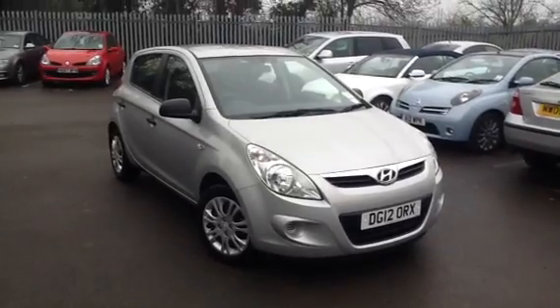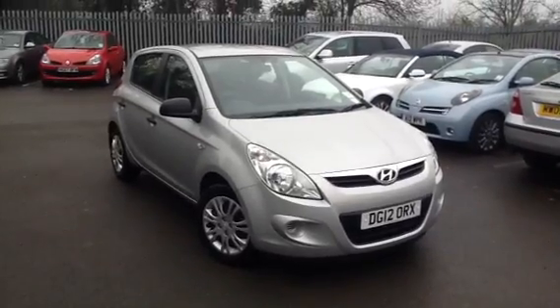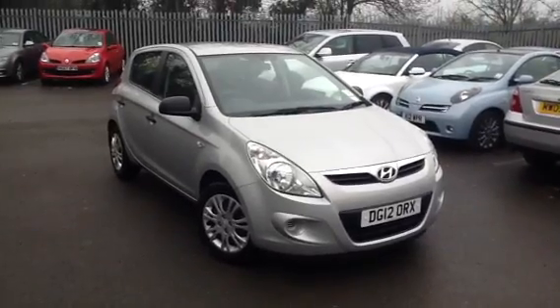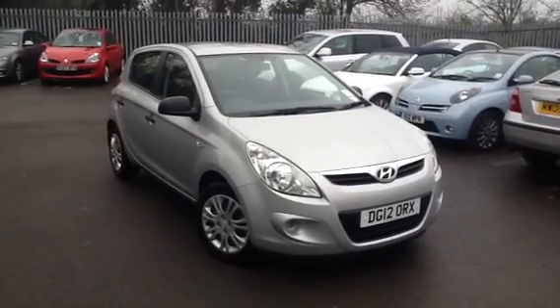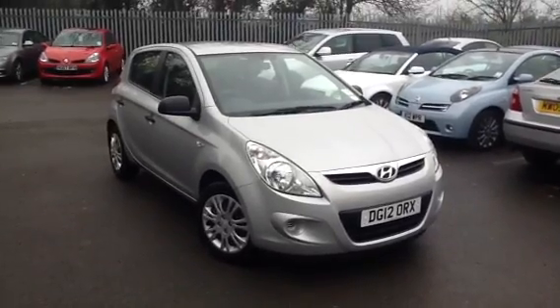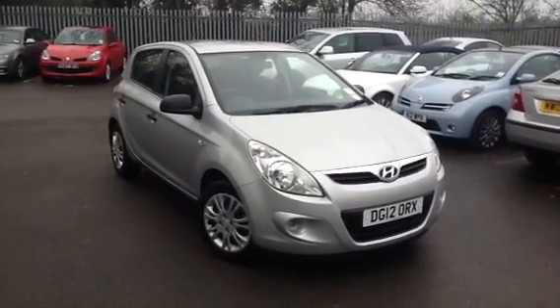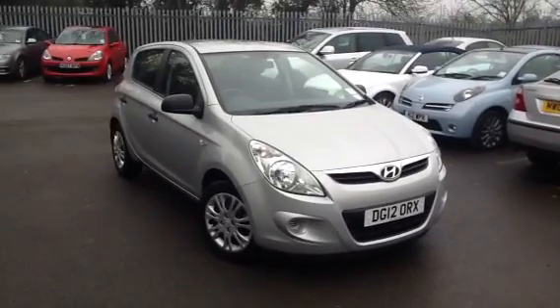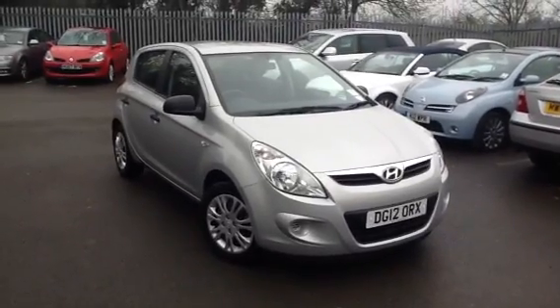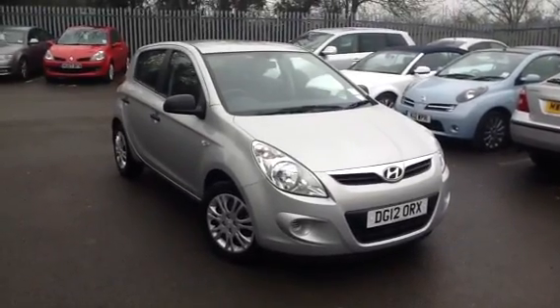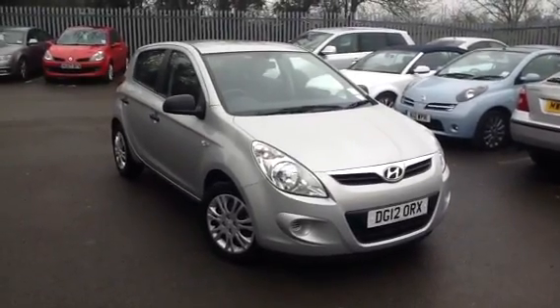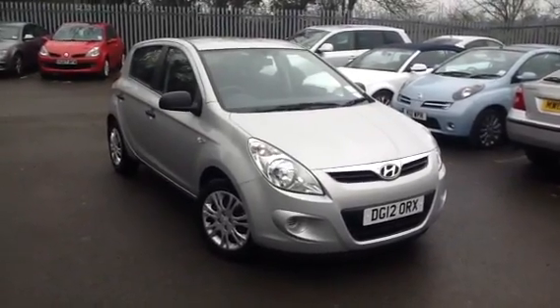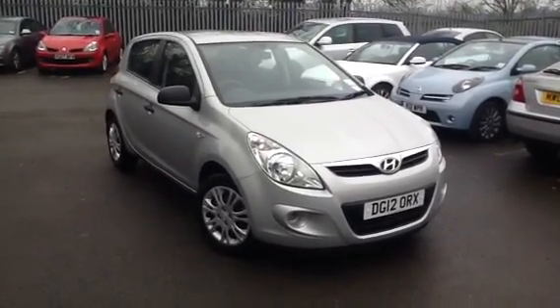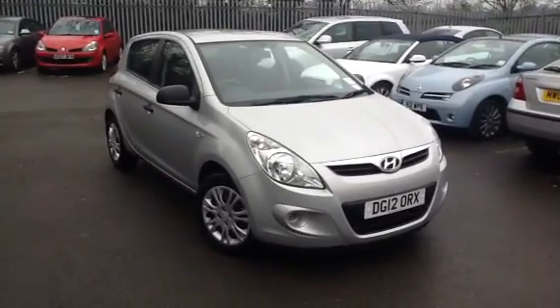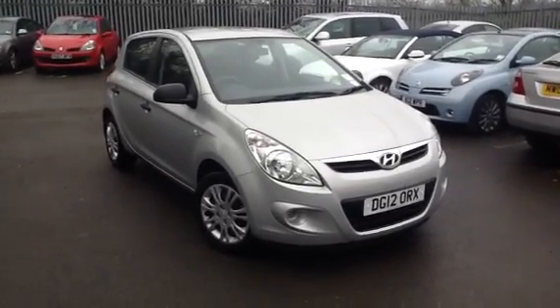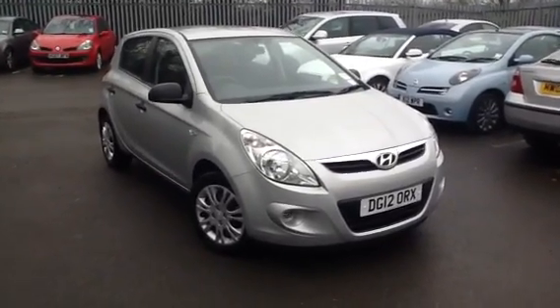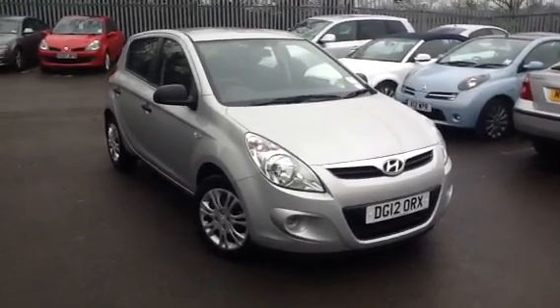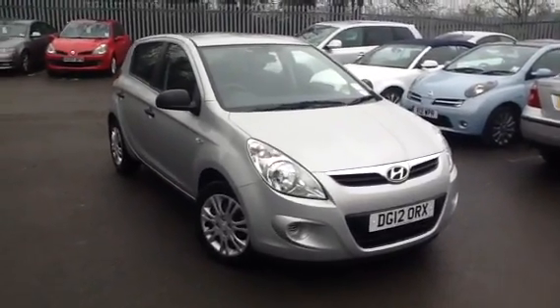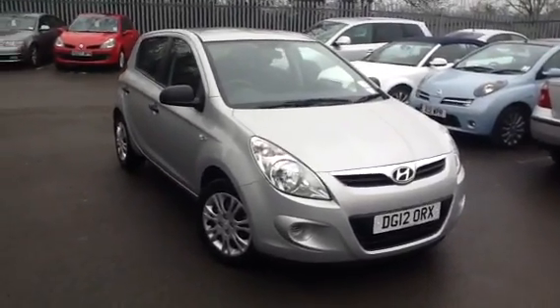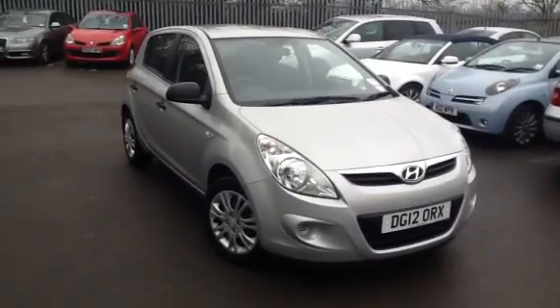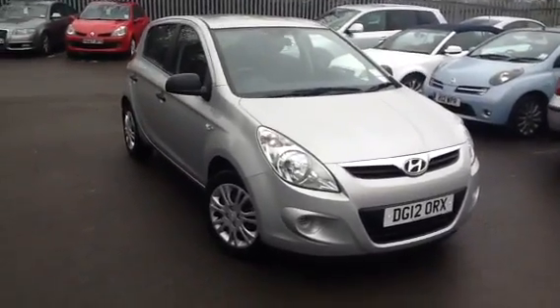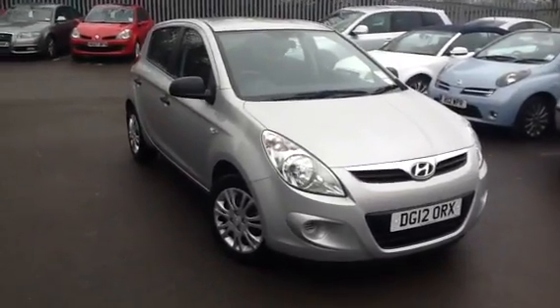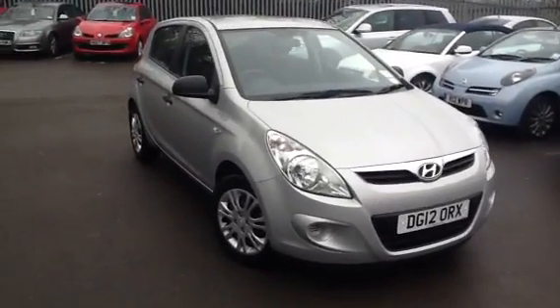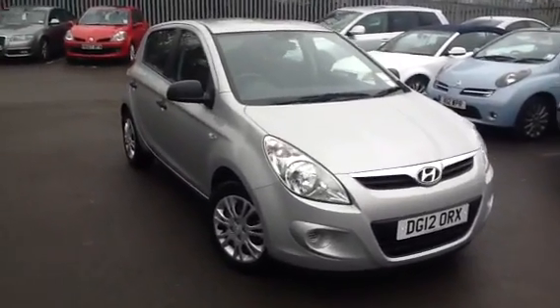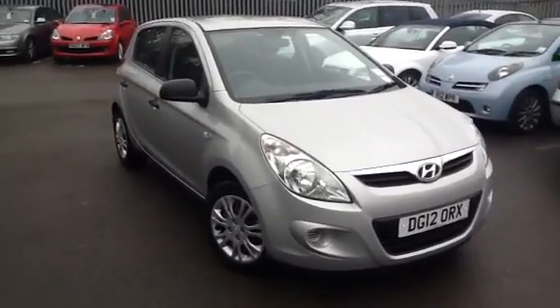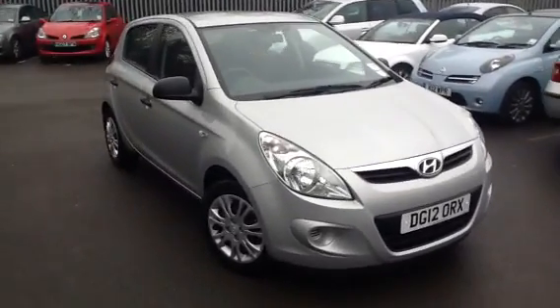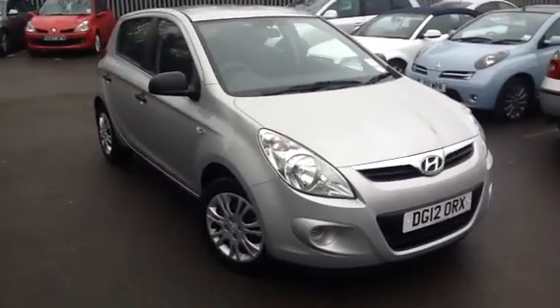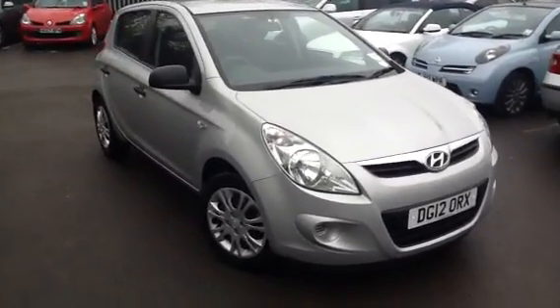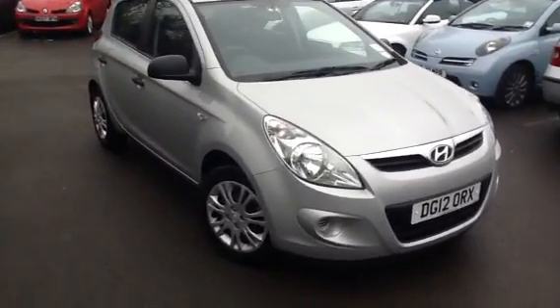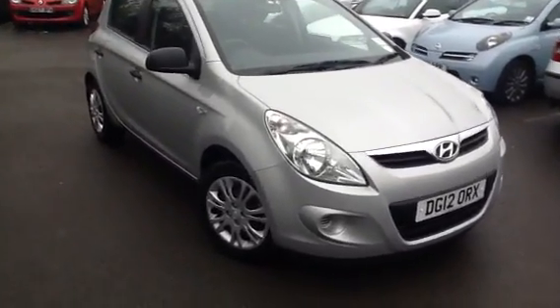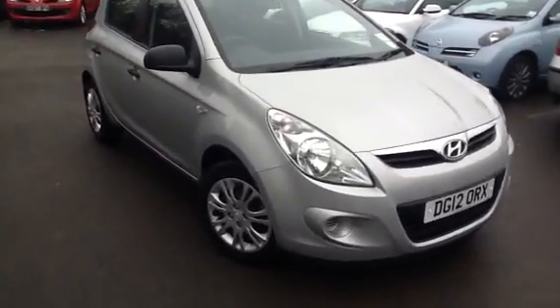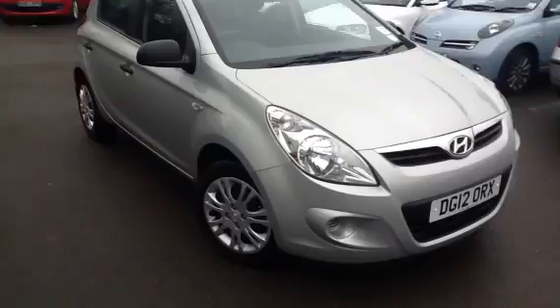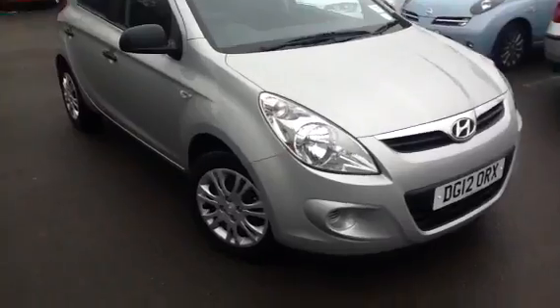Here we have a very nice 2012 Hyundai i20 5-door hatch in silver.